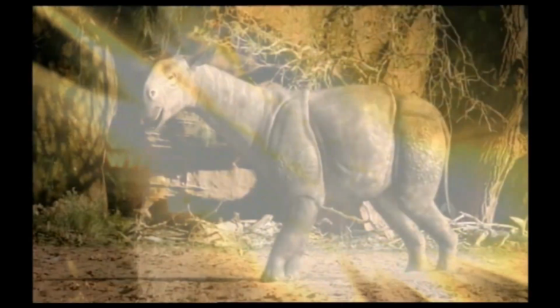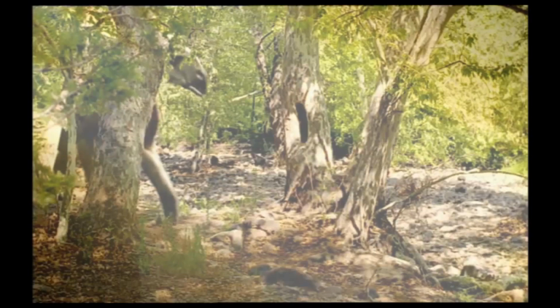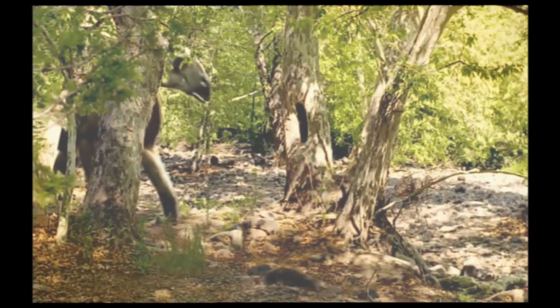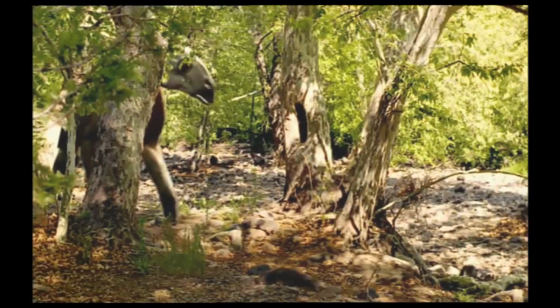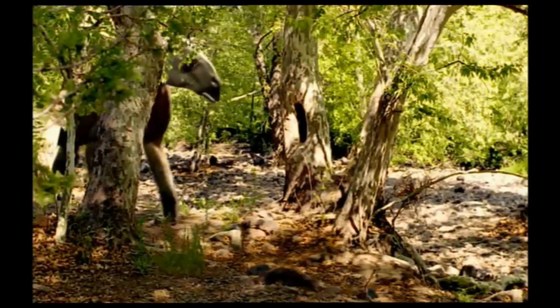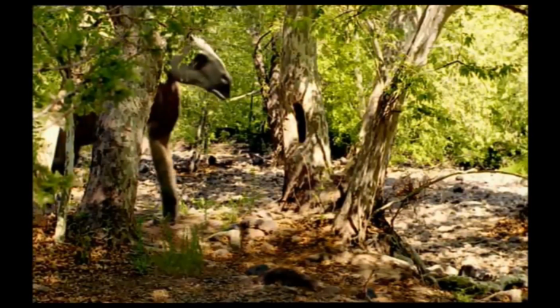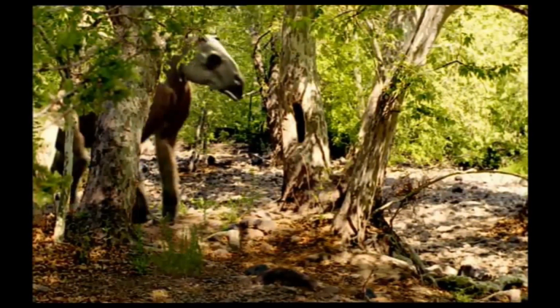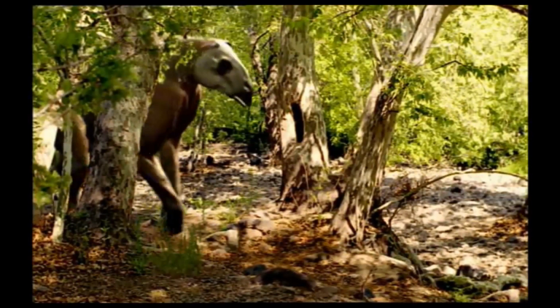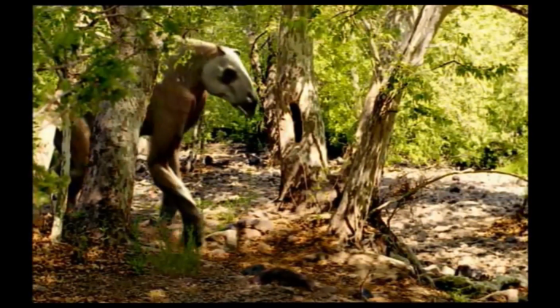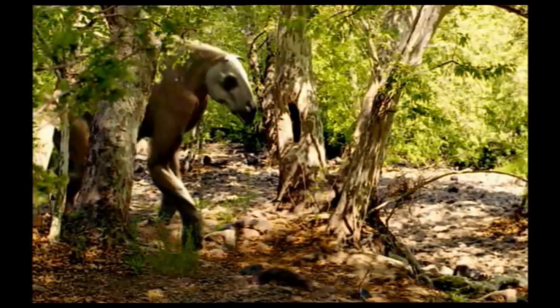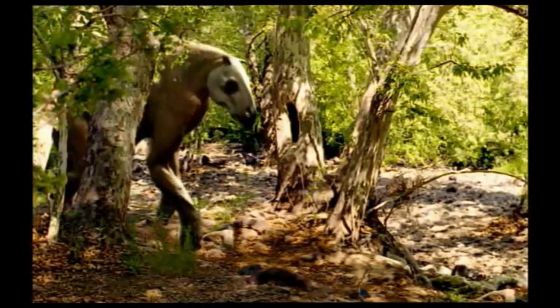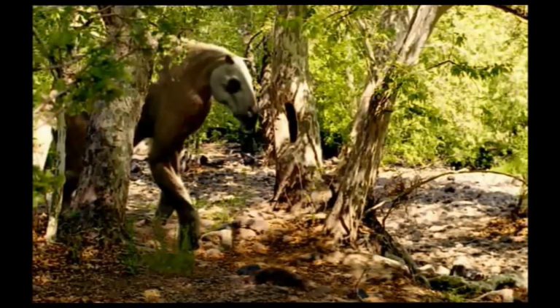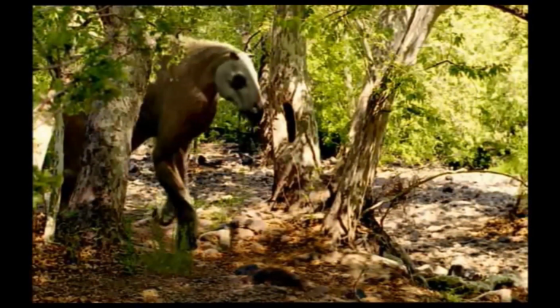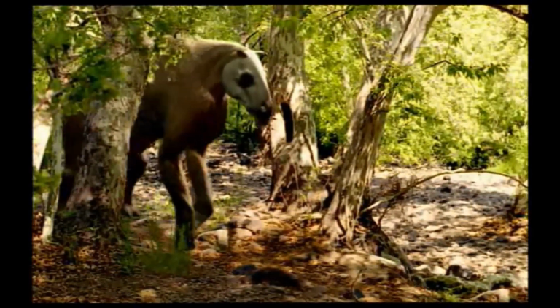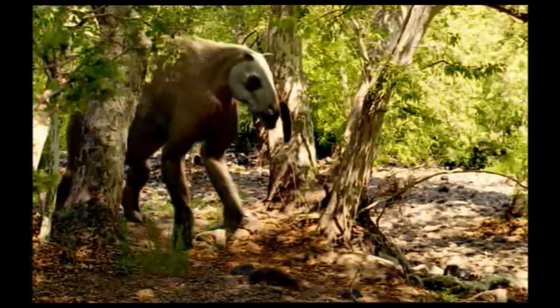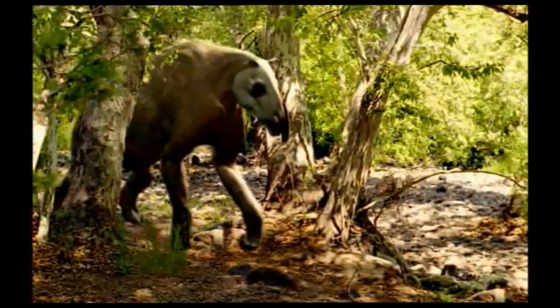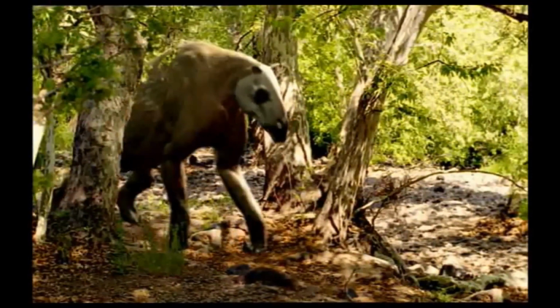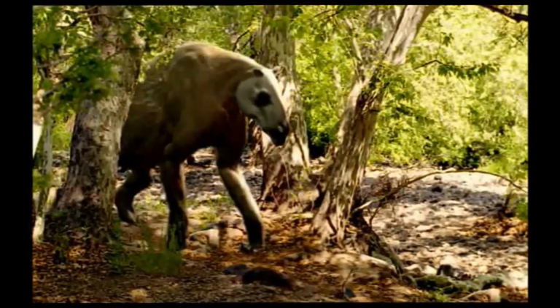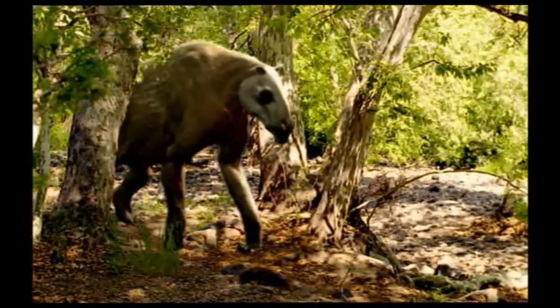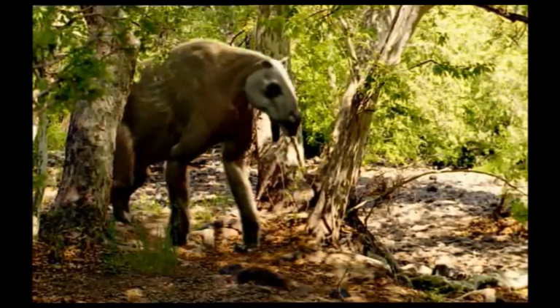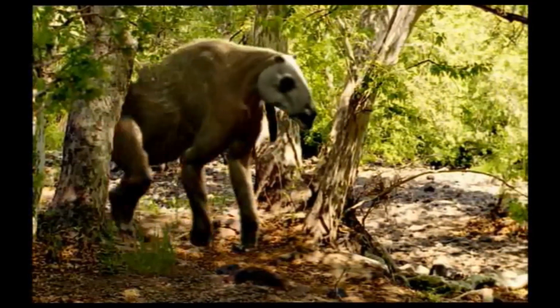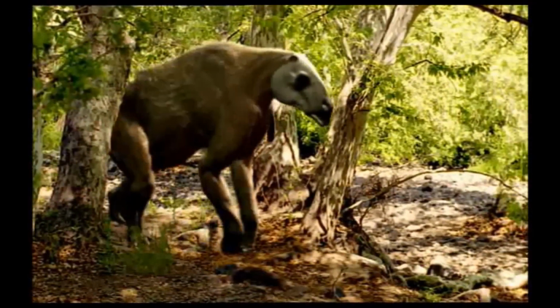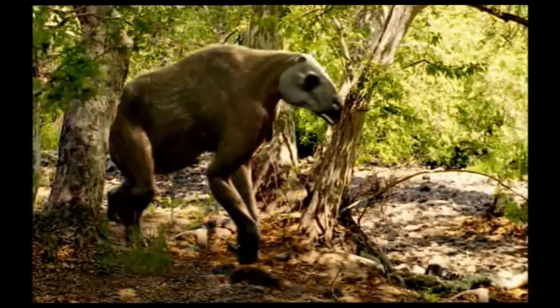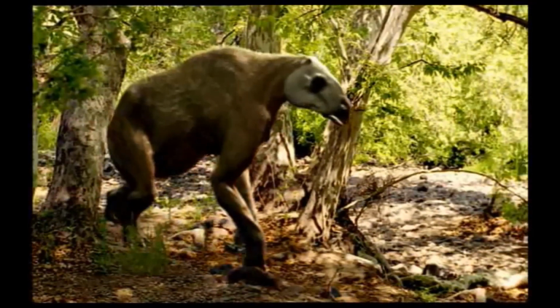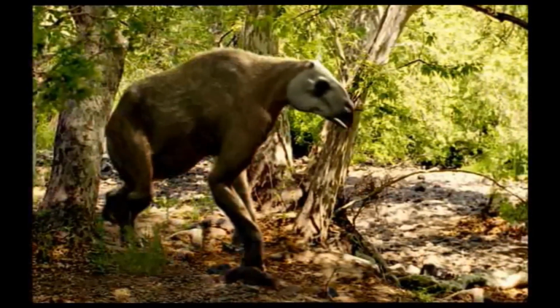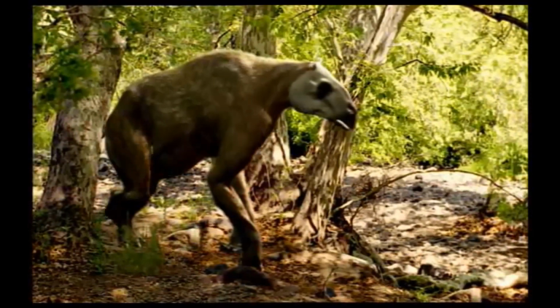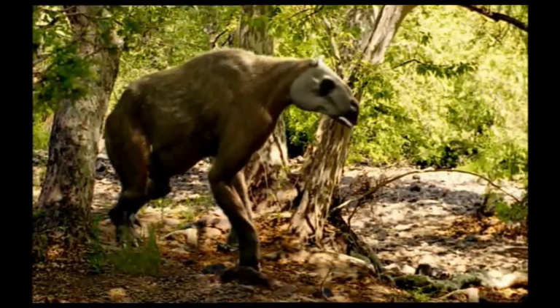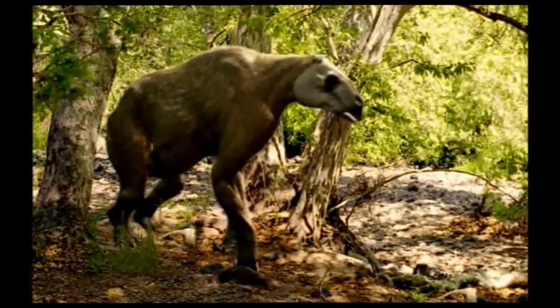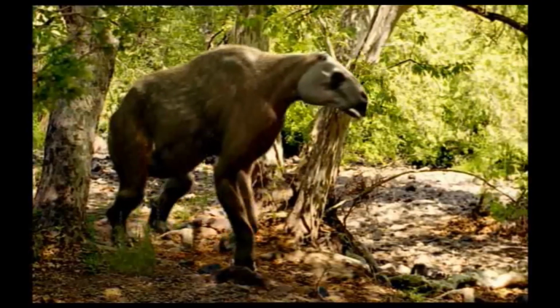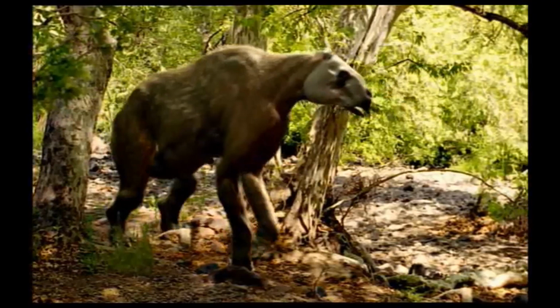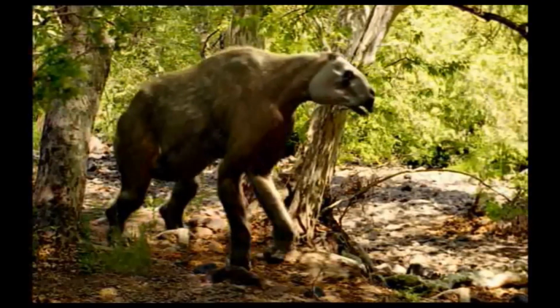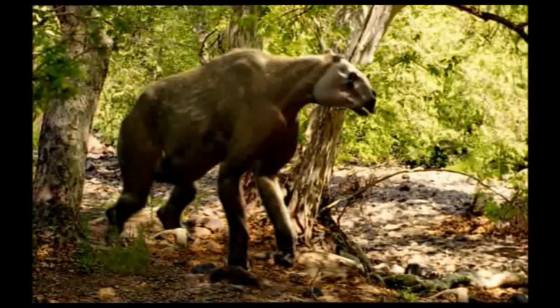Around him, the other residents of the canyon are starting to stir — strange beasts like the Calicotheres.